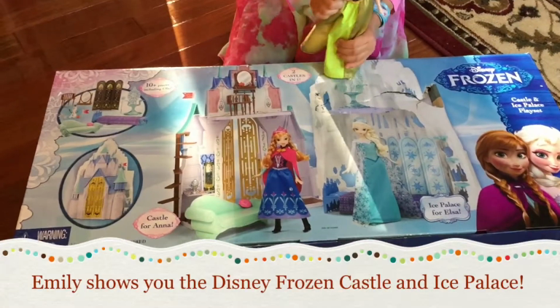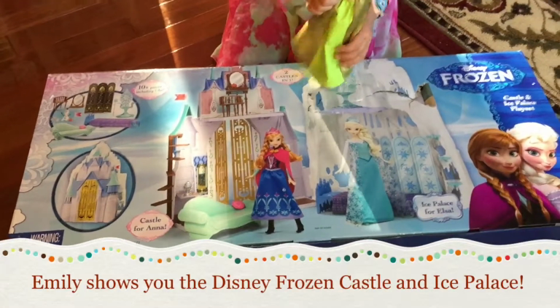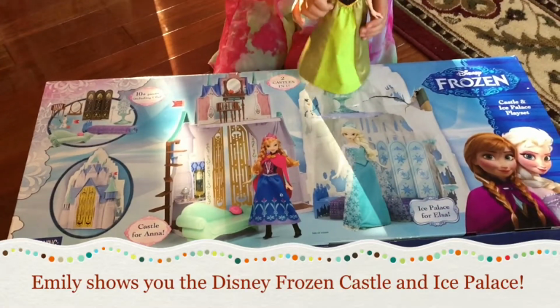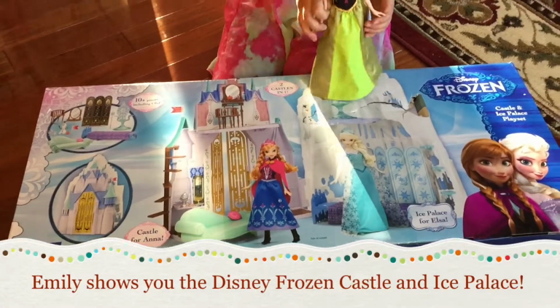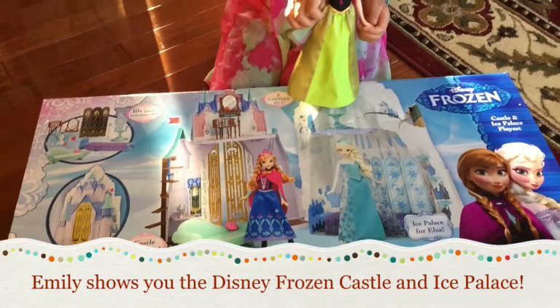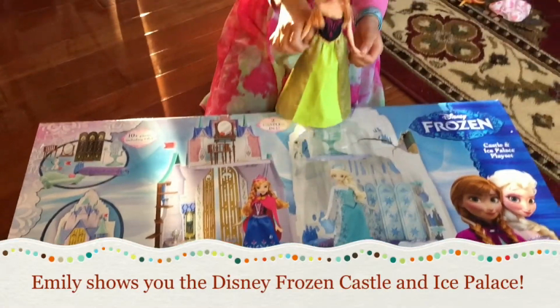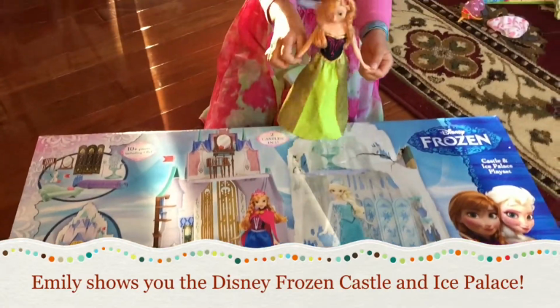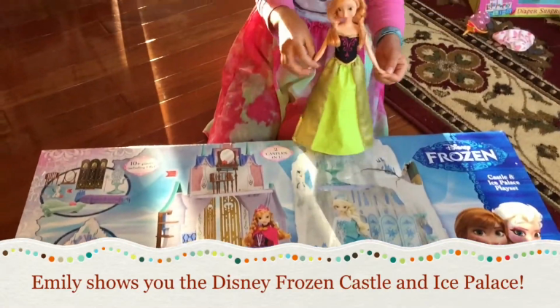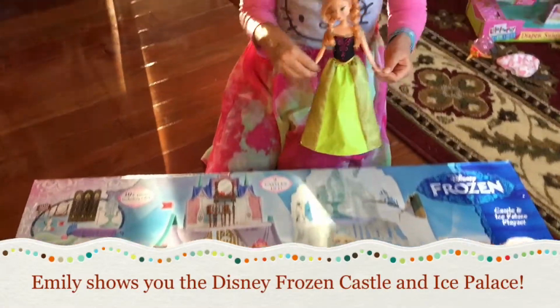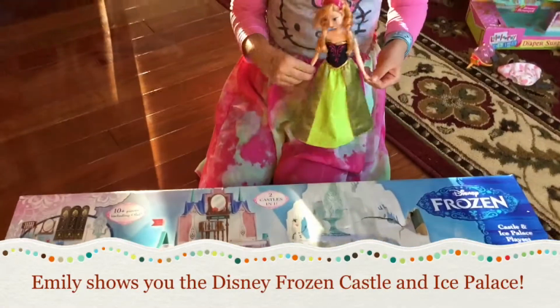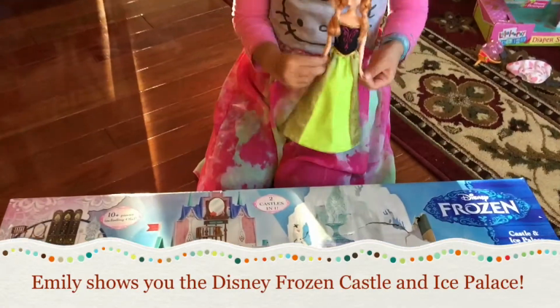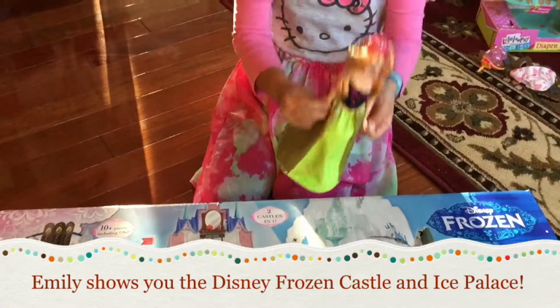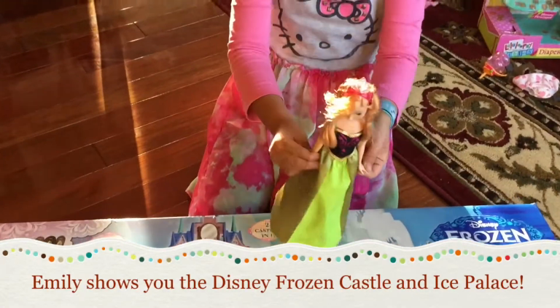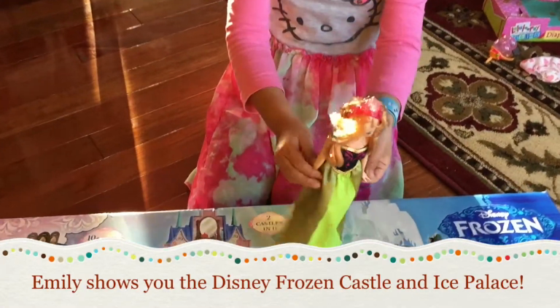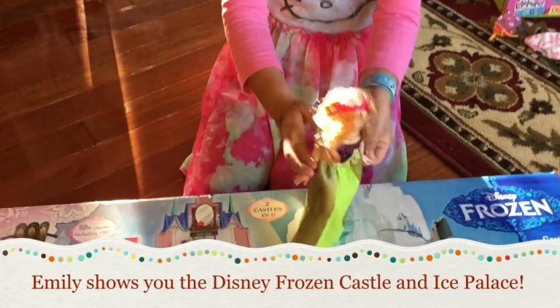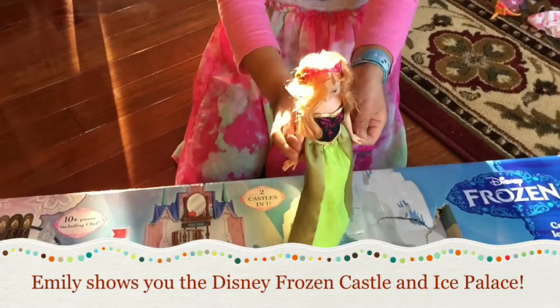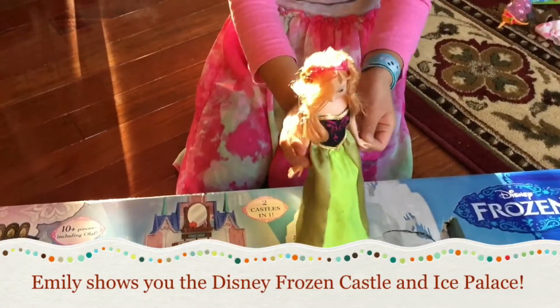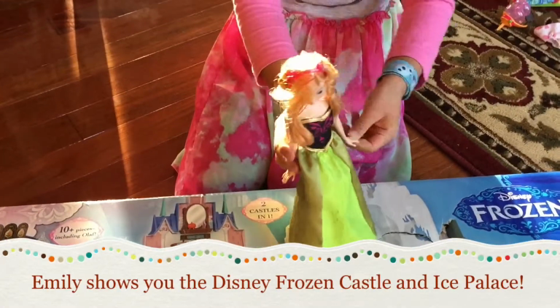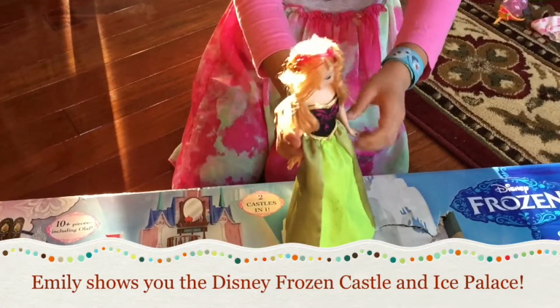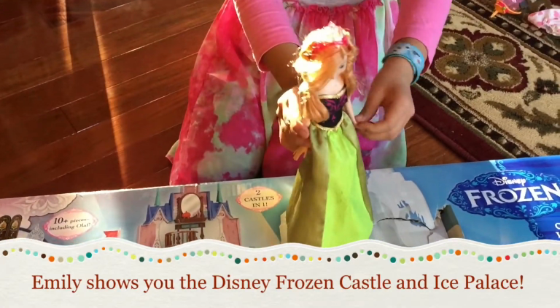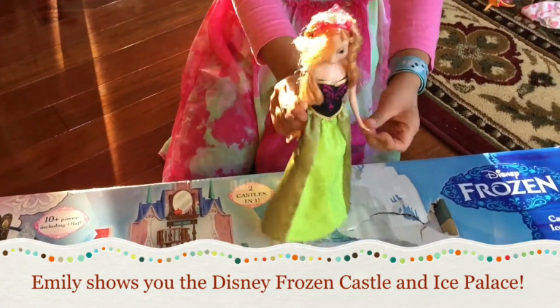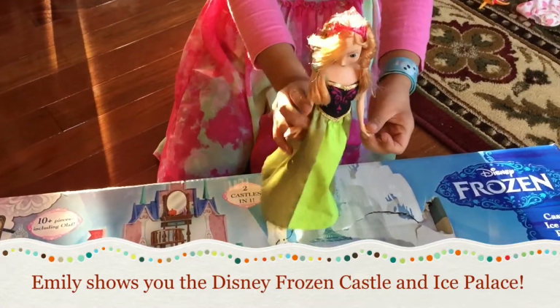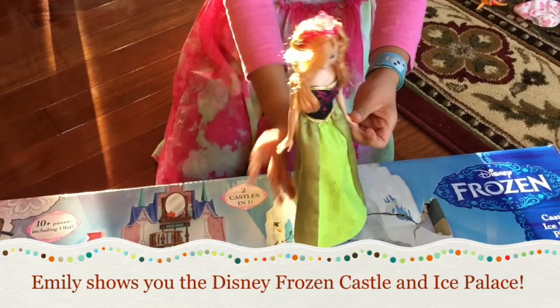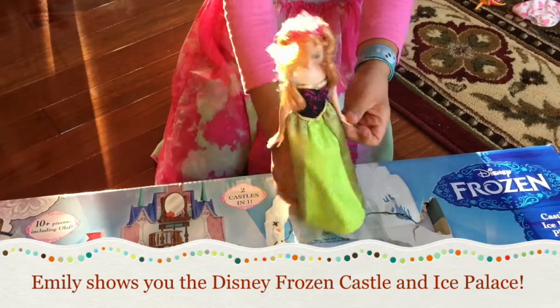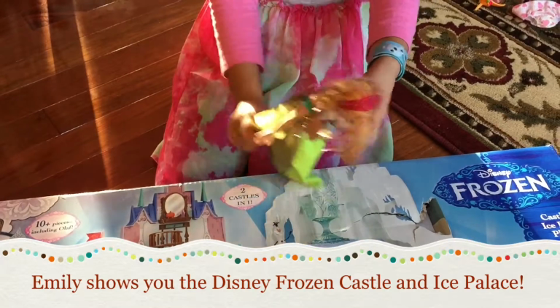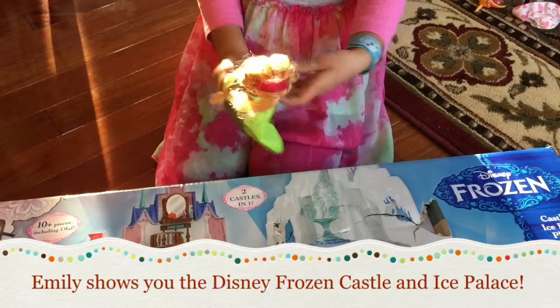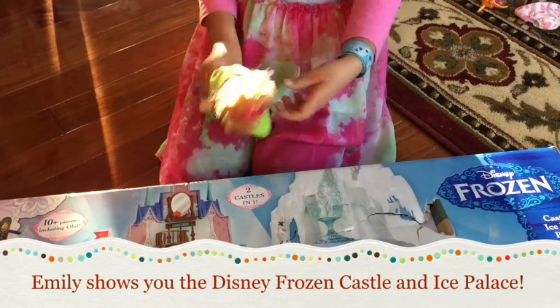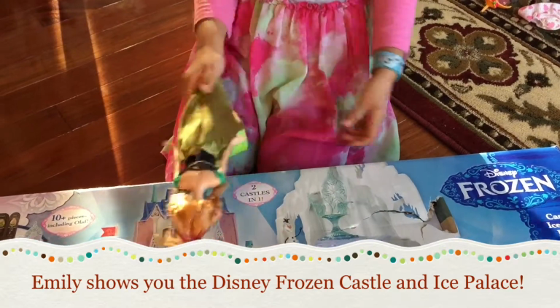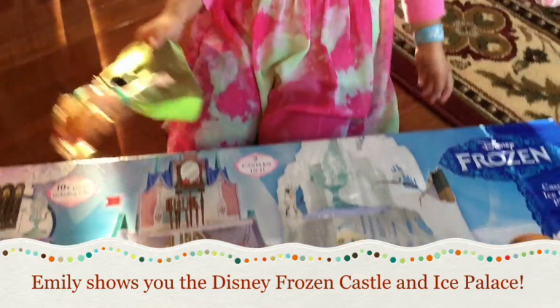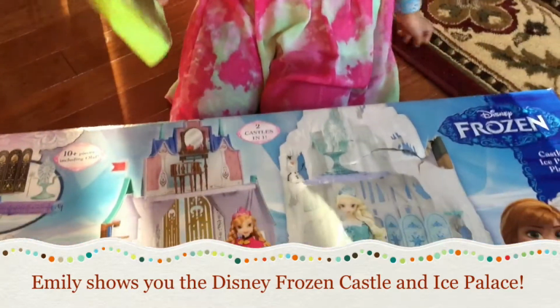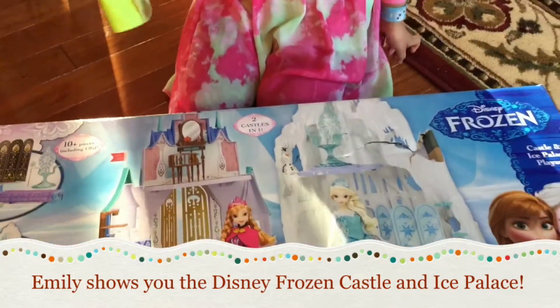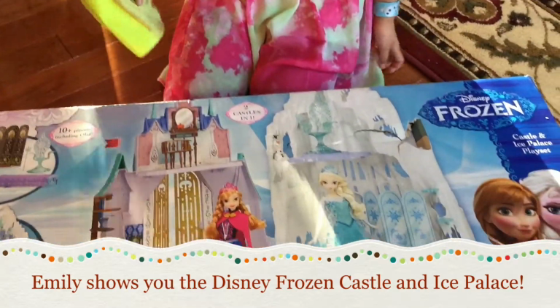Hi everyone, I'm Anna here, and this is the Frozen Ice Palace!